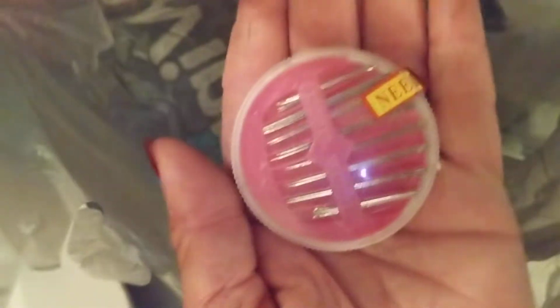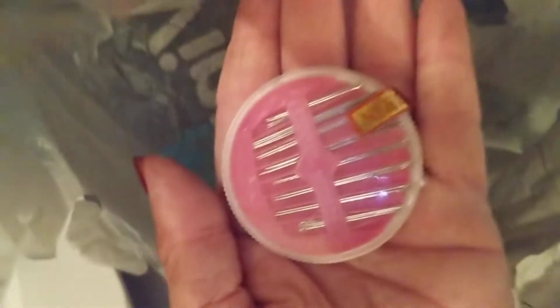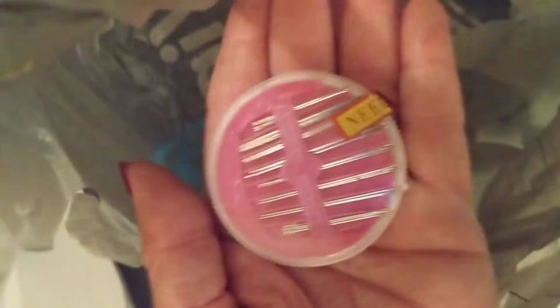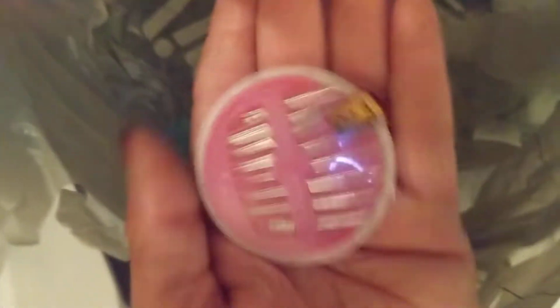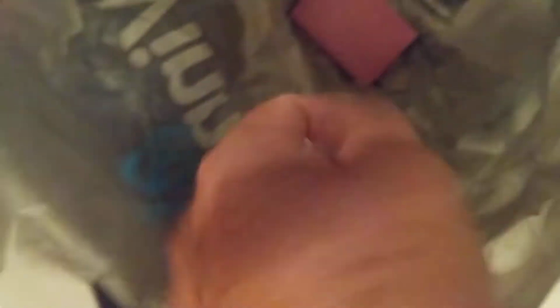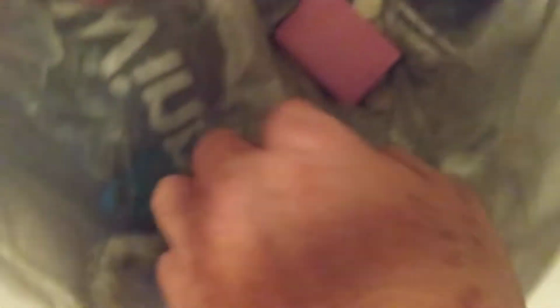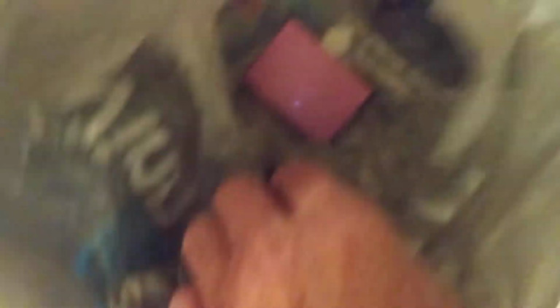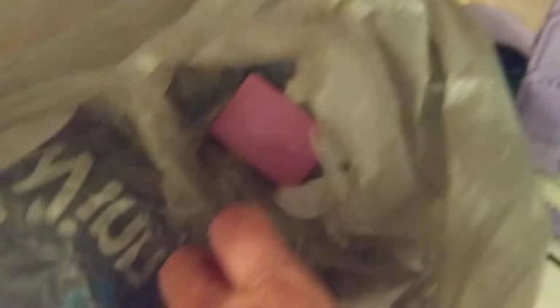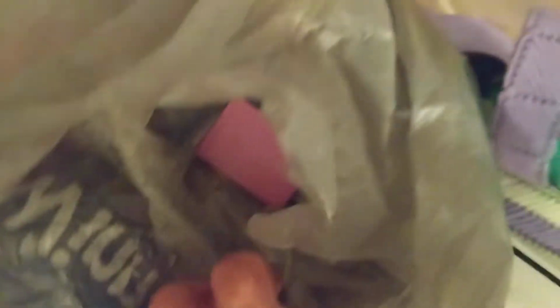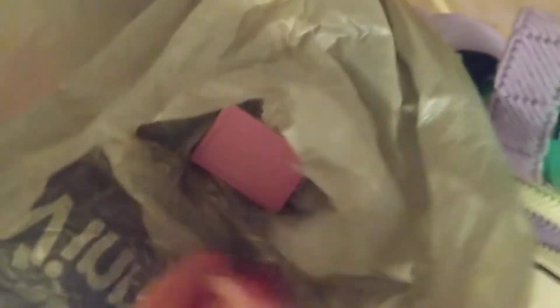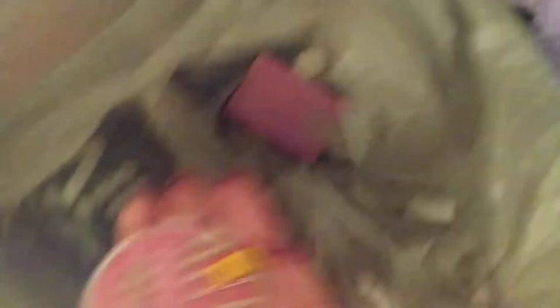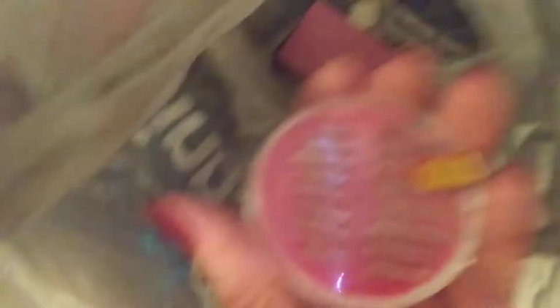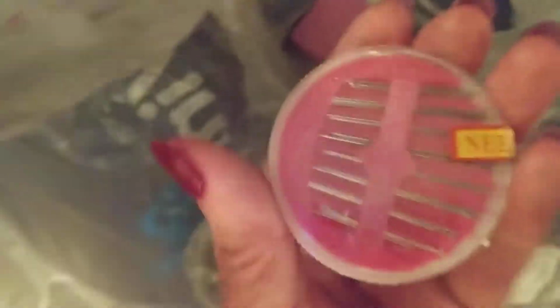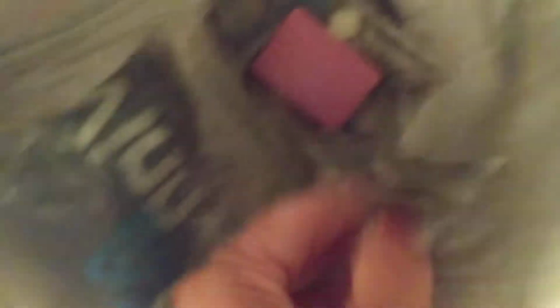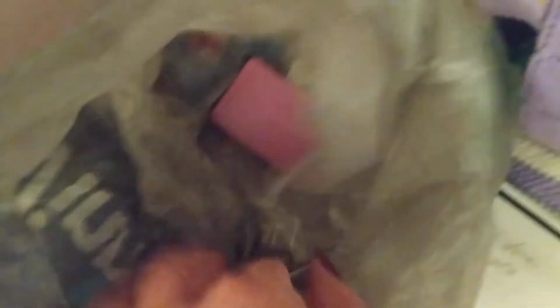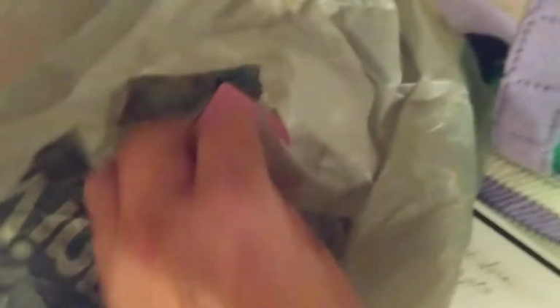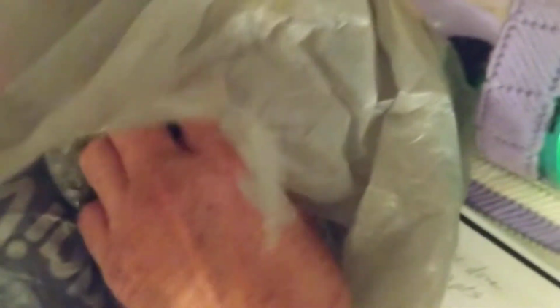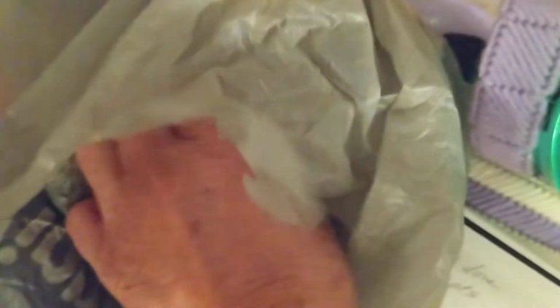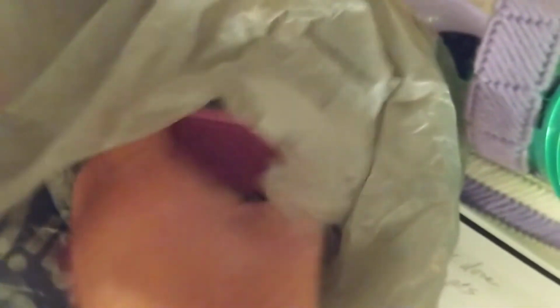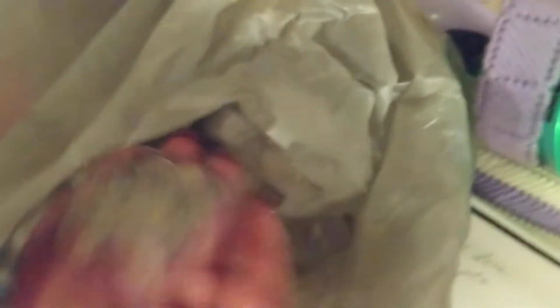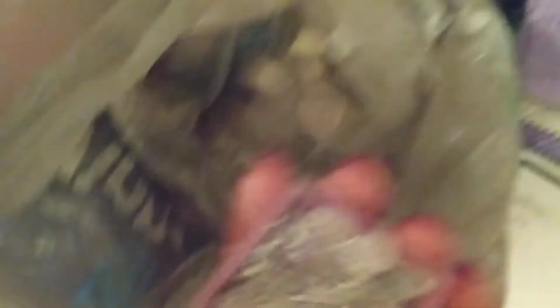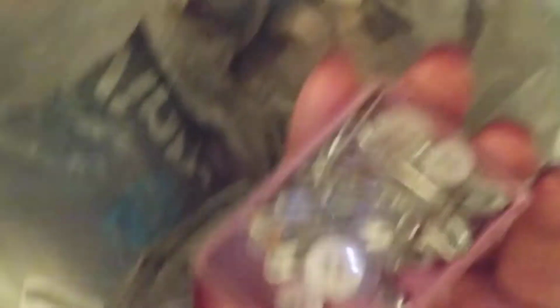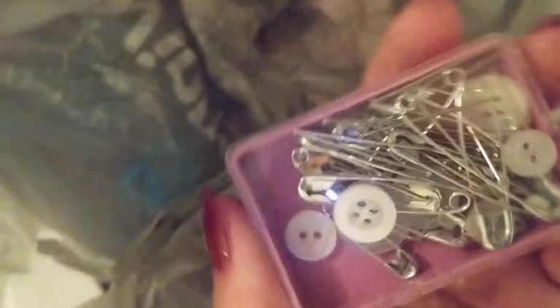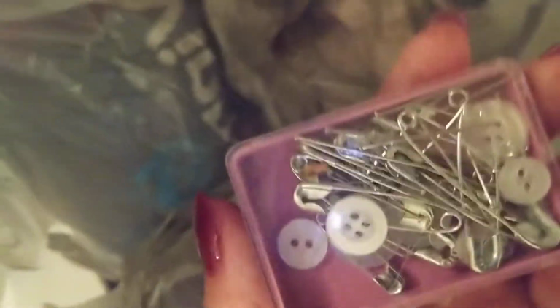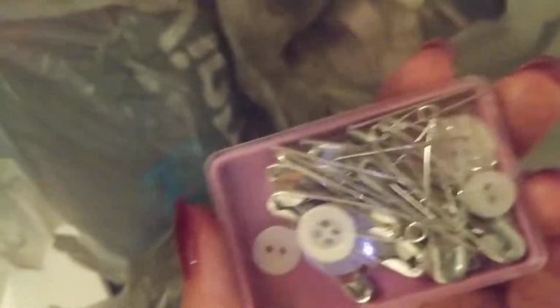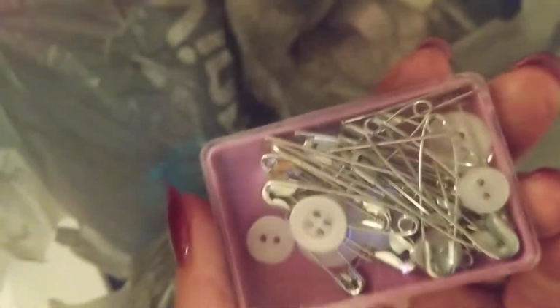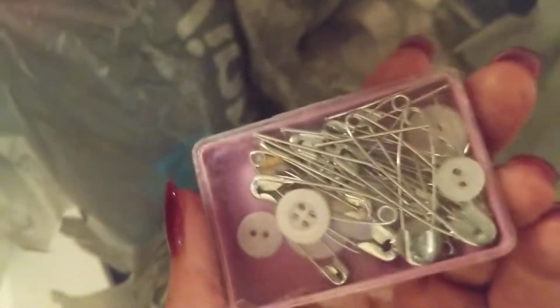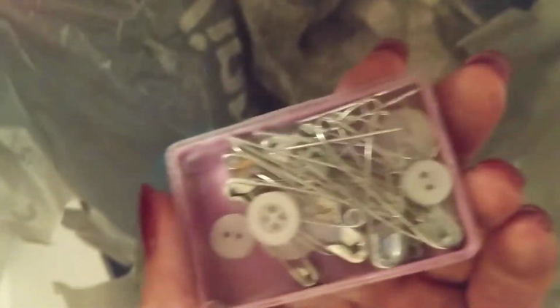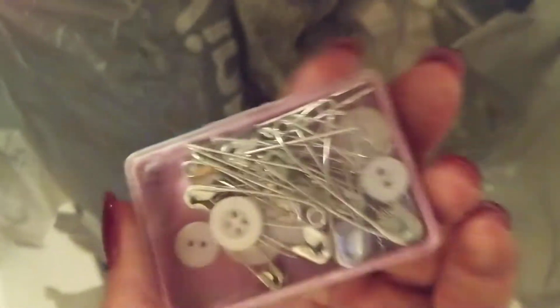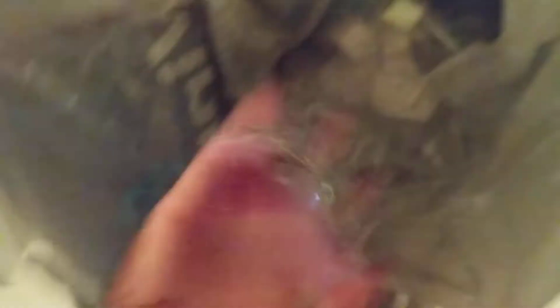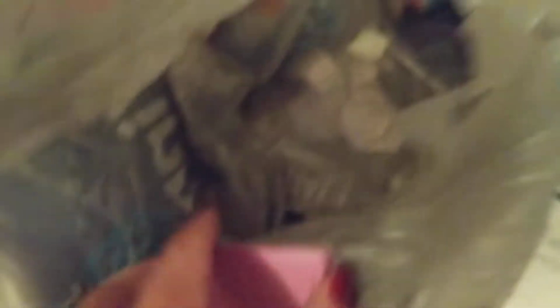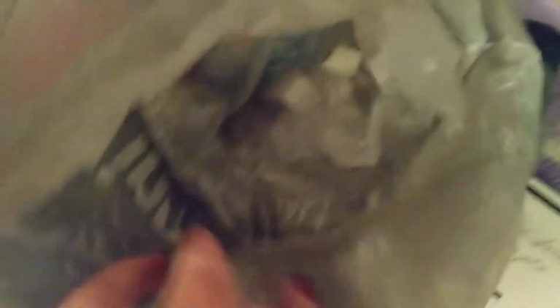Some needles — sewing needles. Safety pins and buttons.